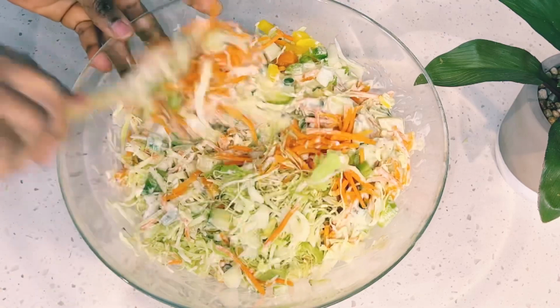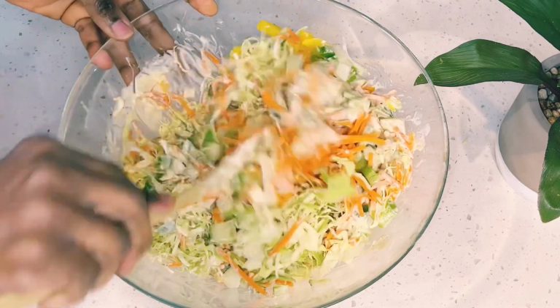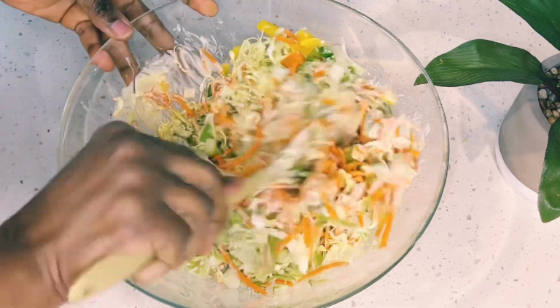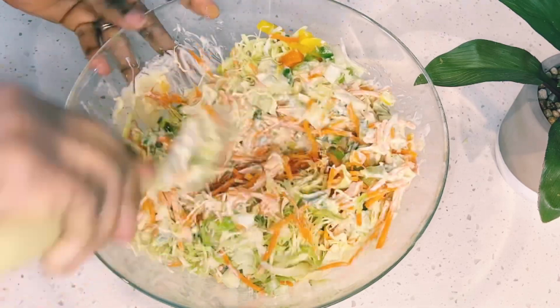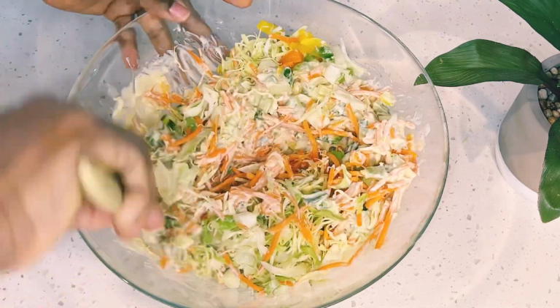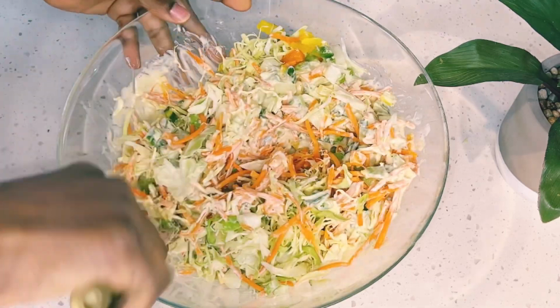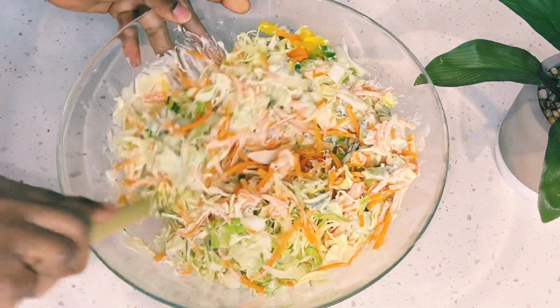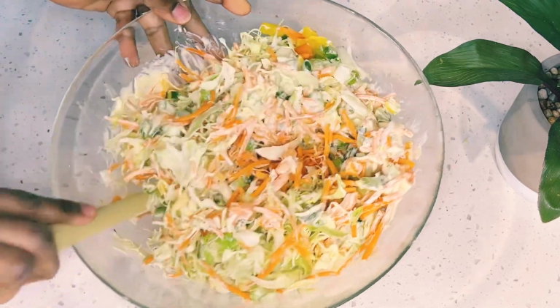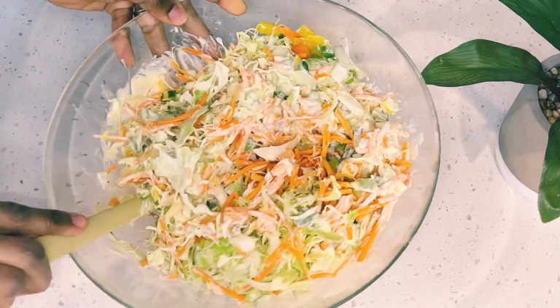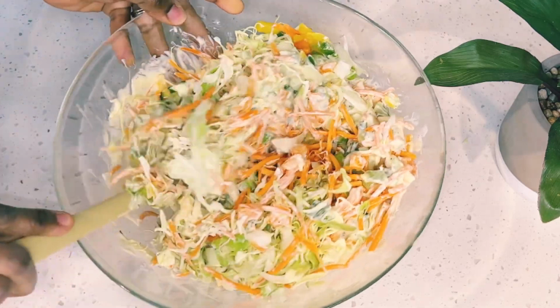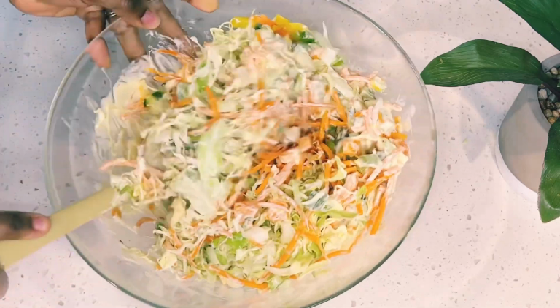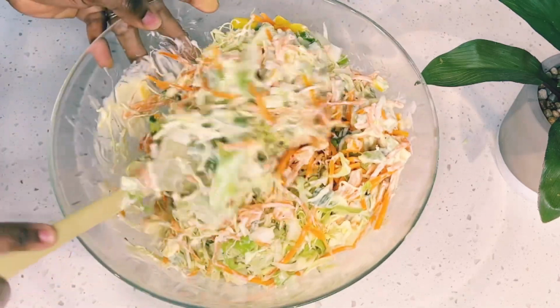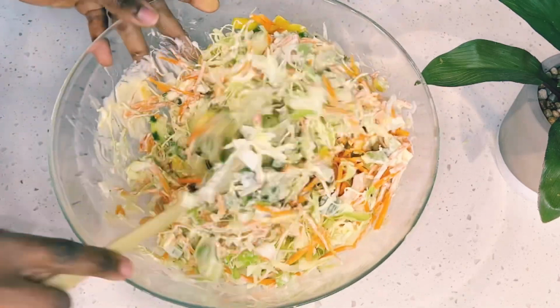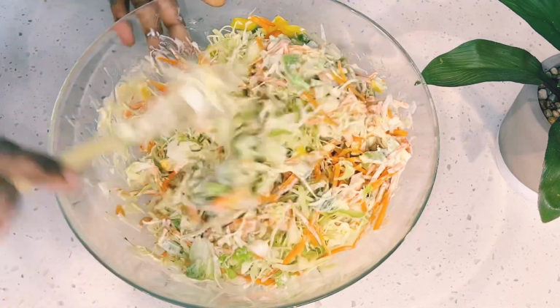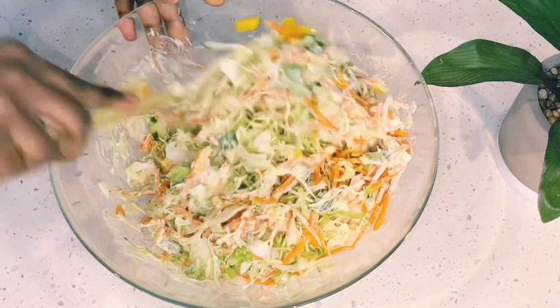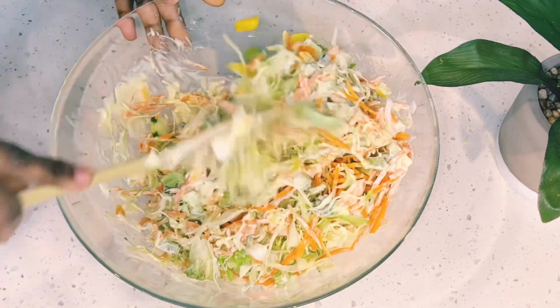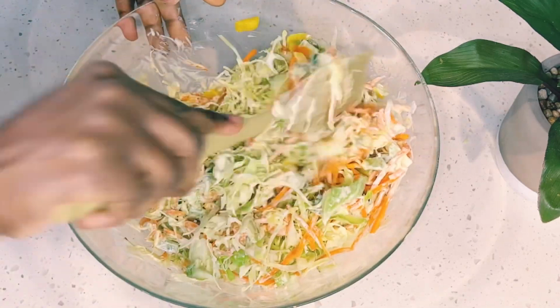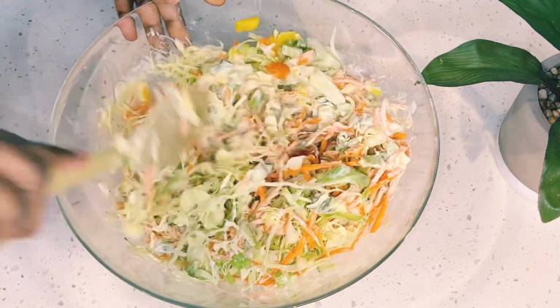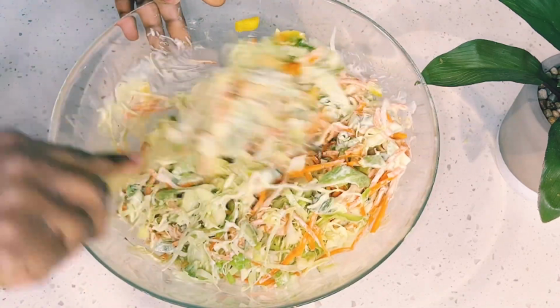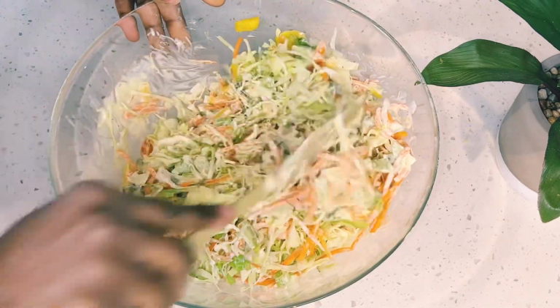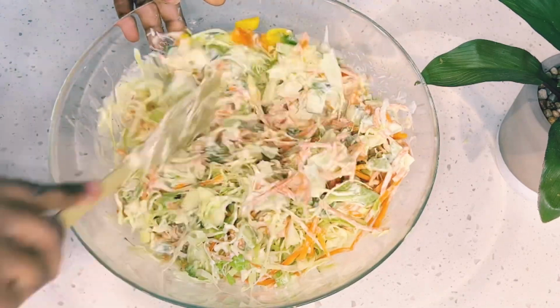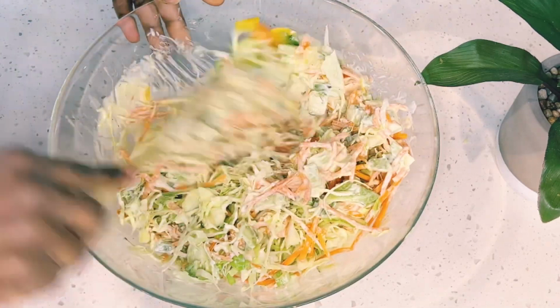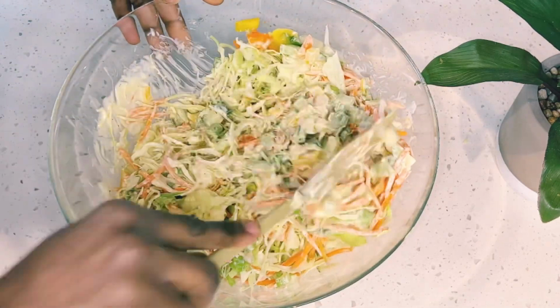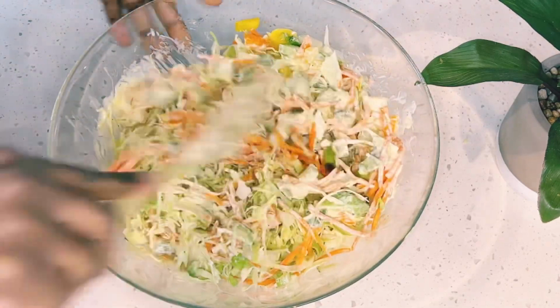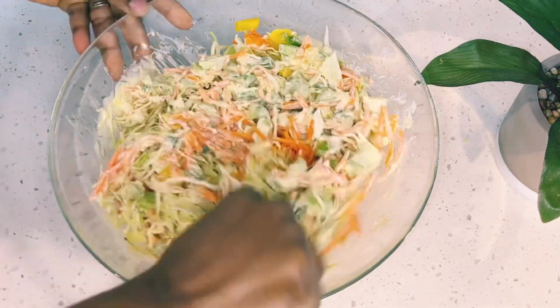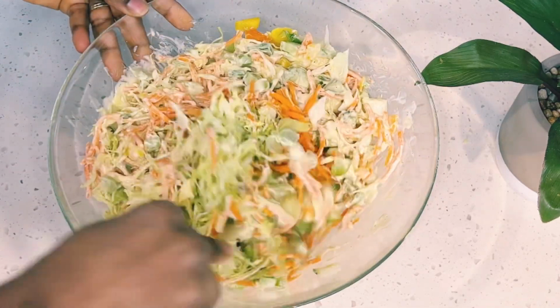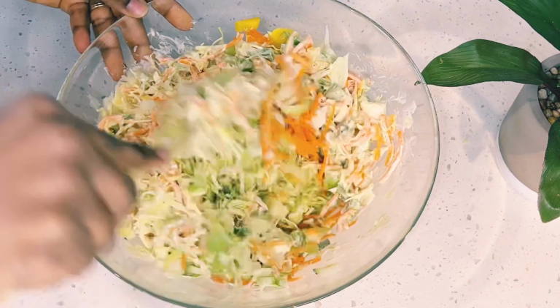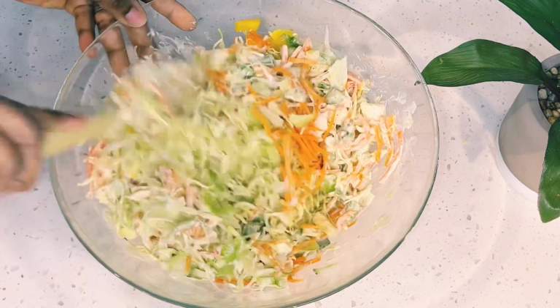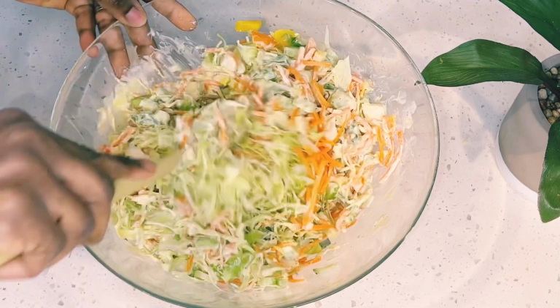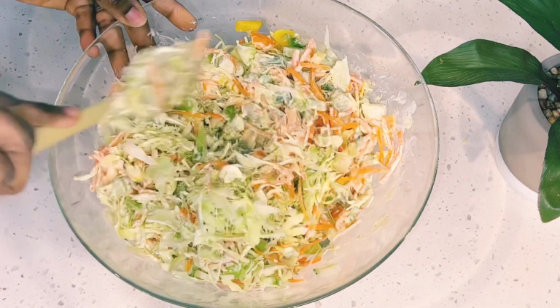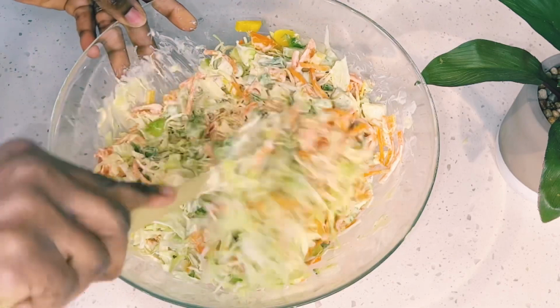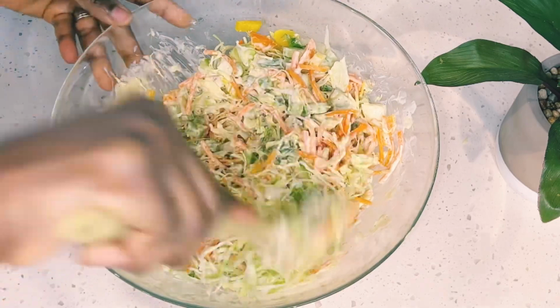I recommend this — it is very good, healthy, and delicious.